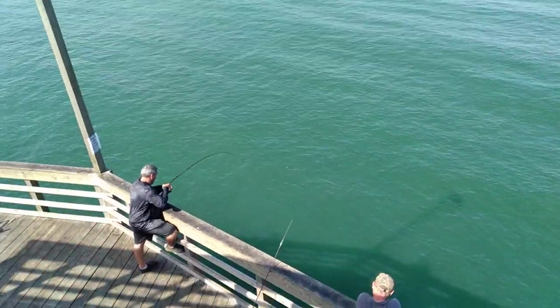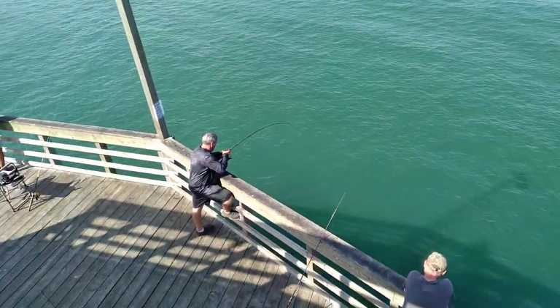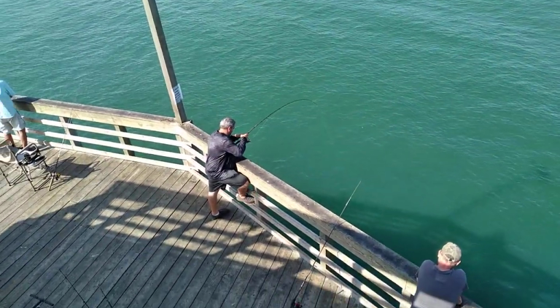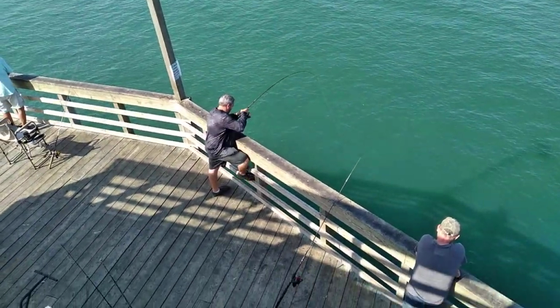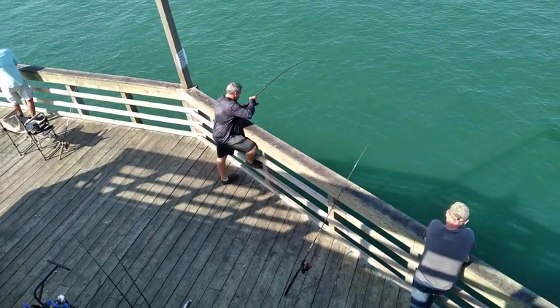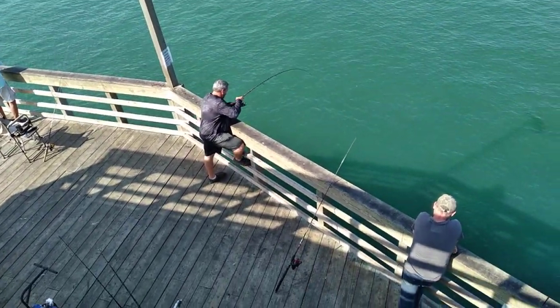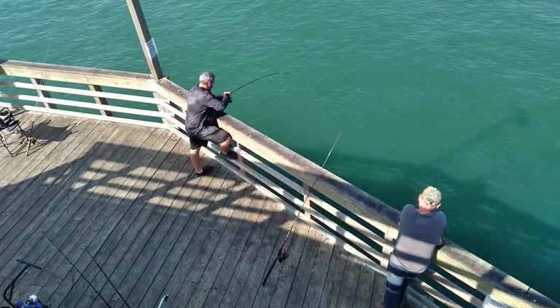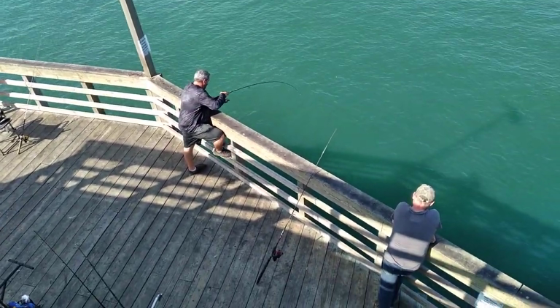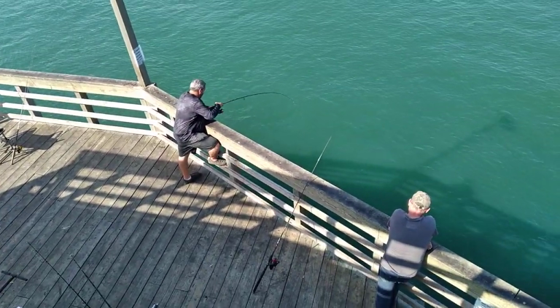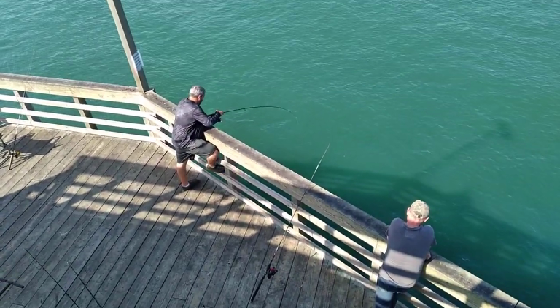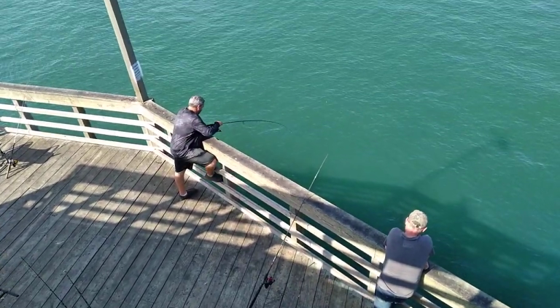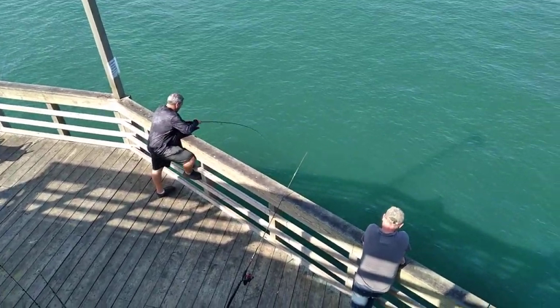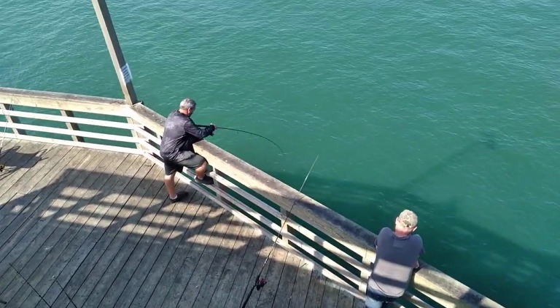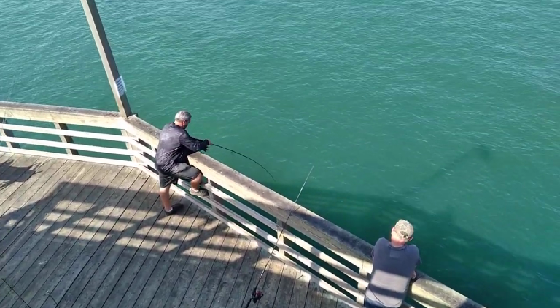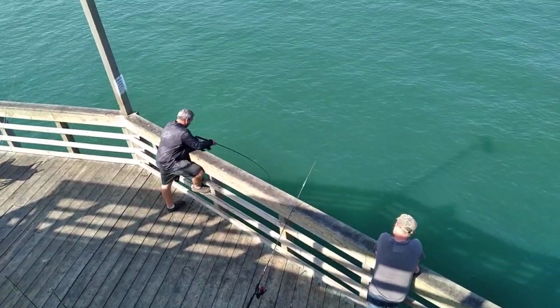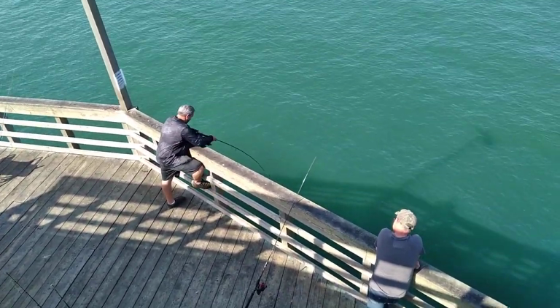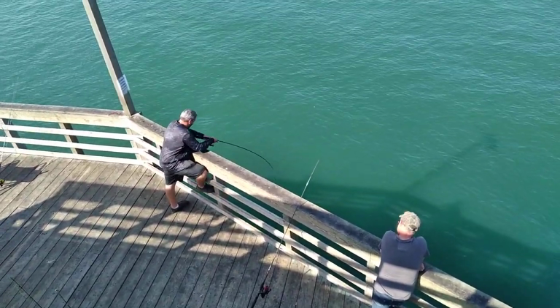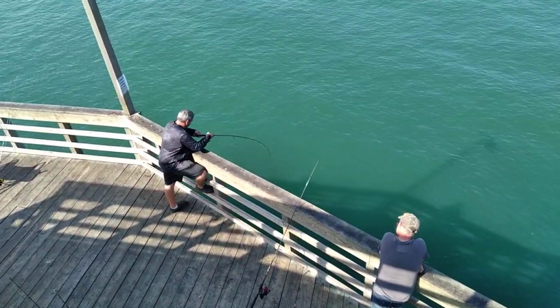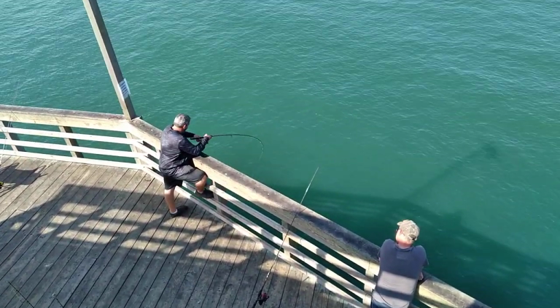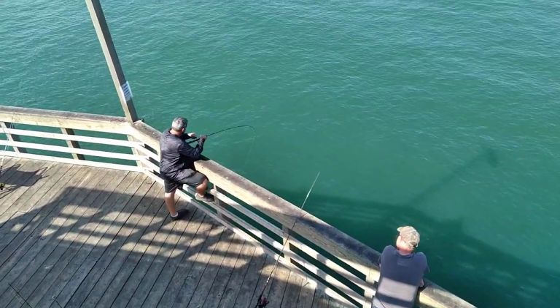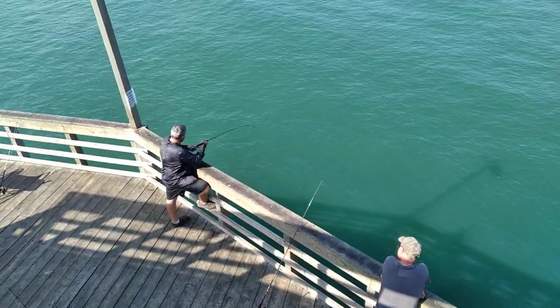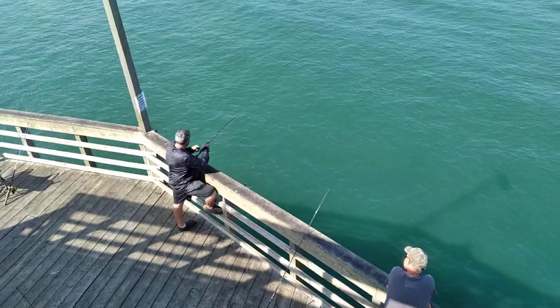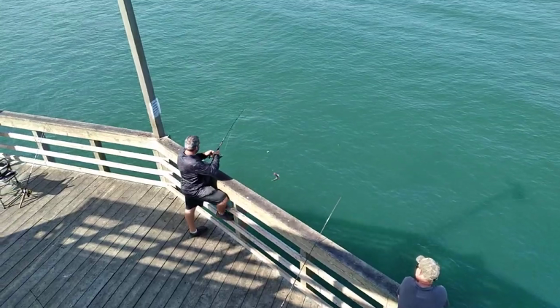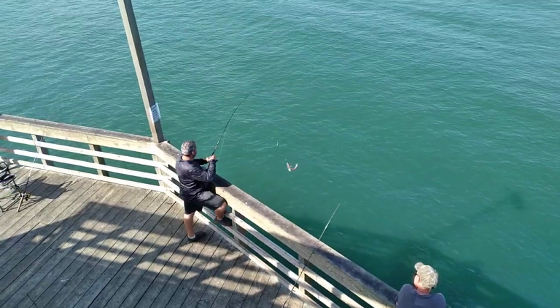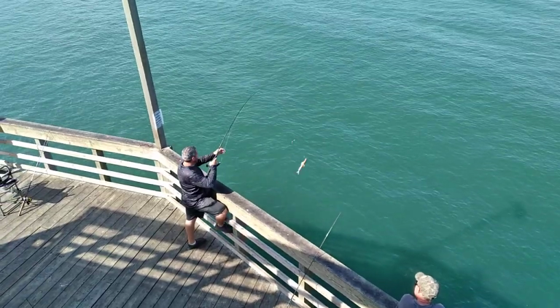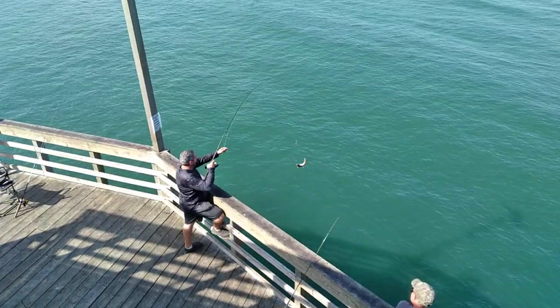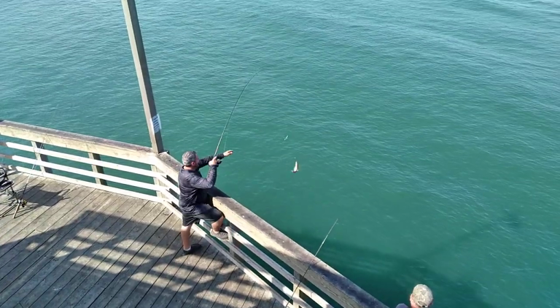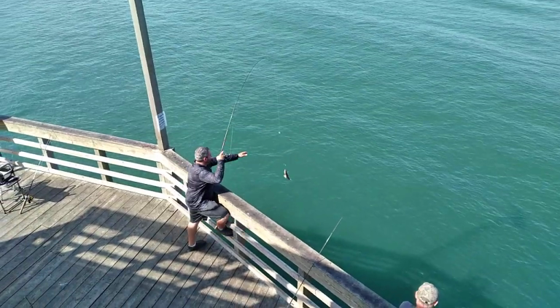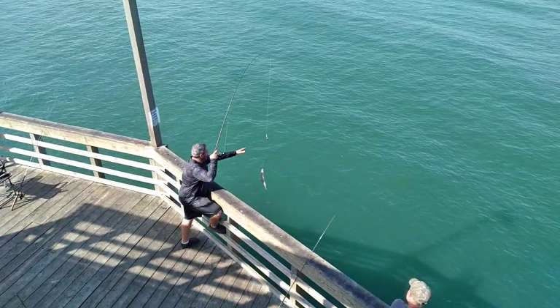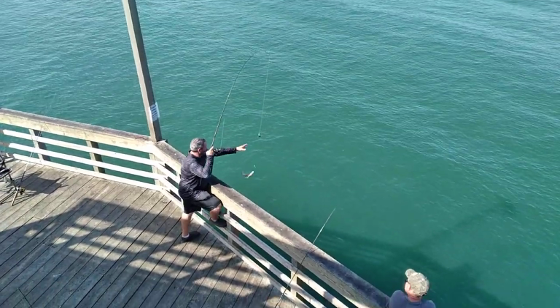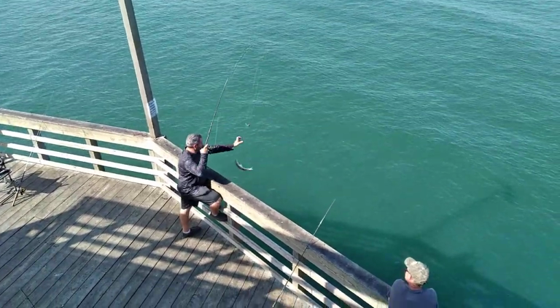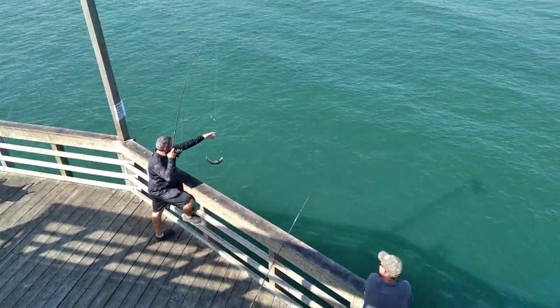Looks like you might have got a little action right here. Oh, a lizardfish.